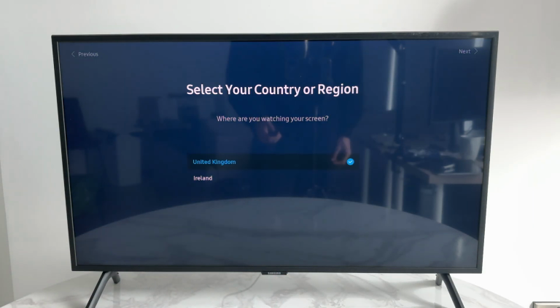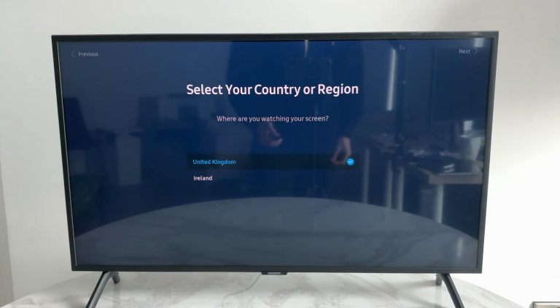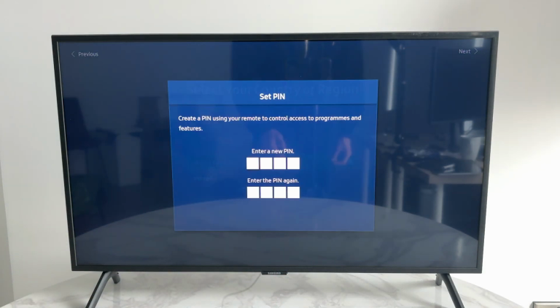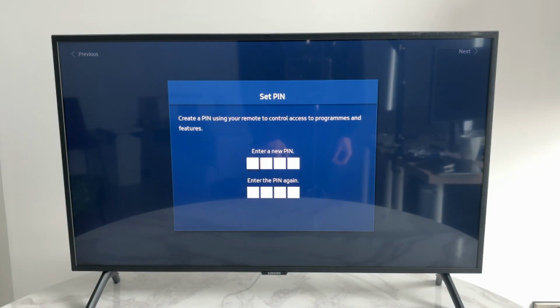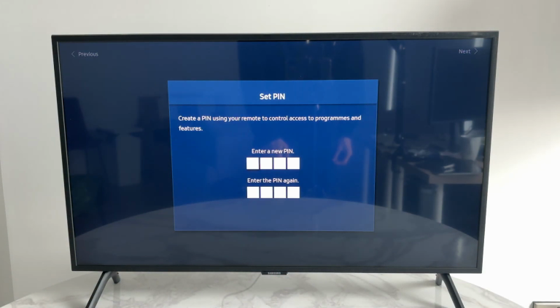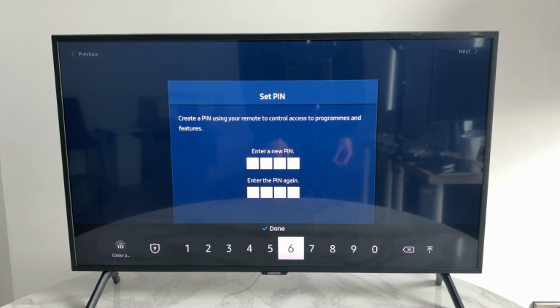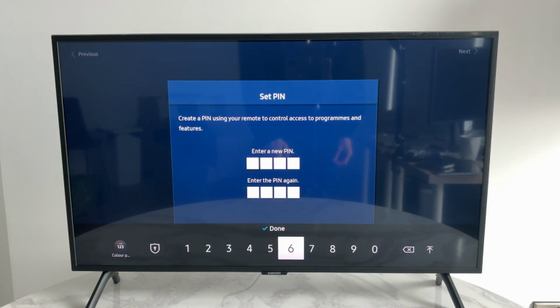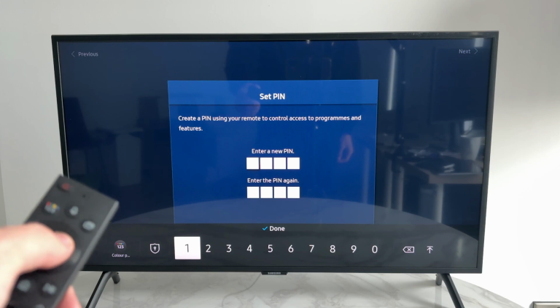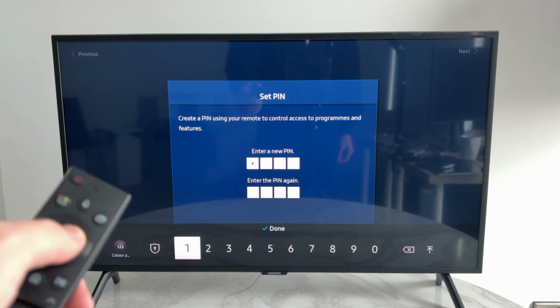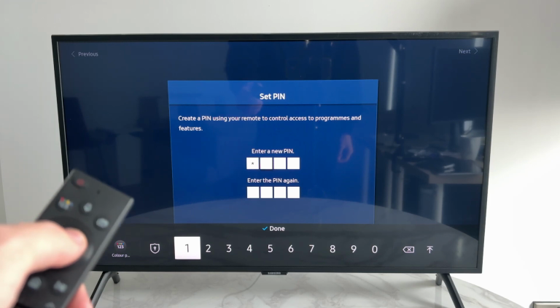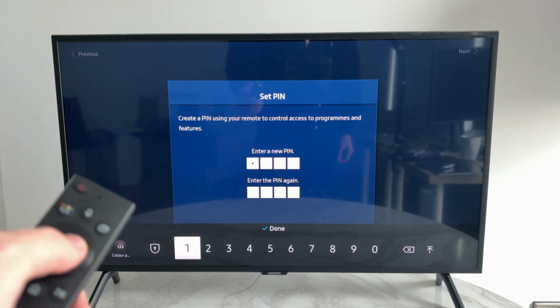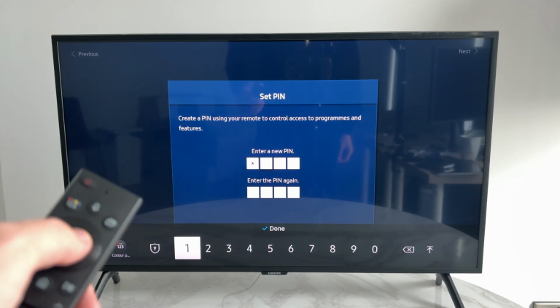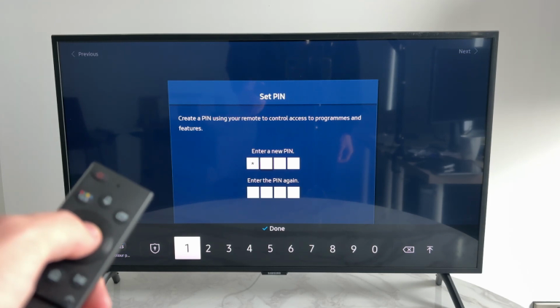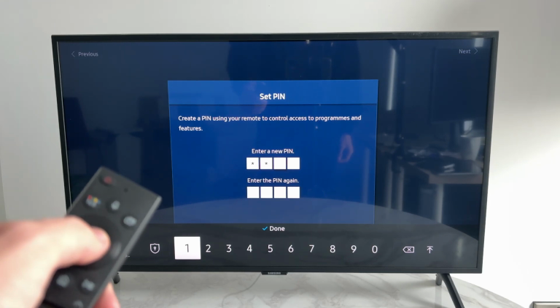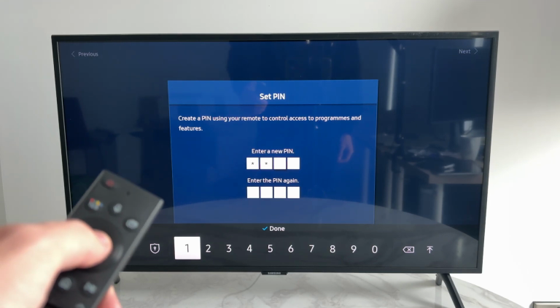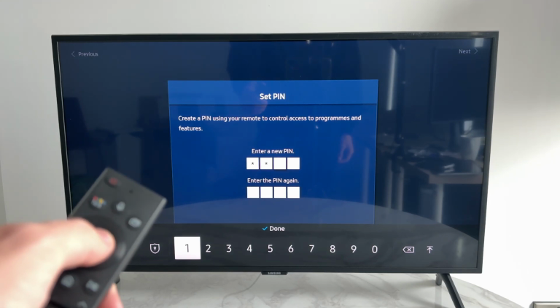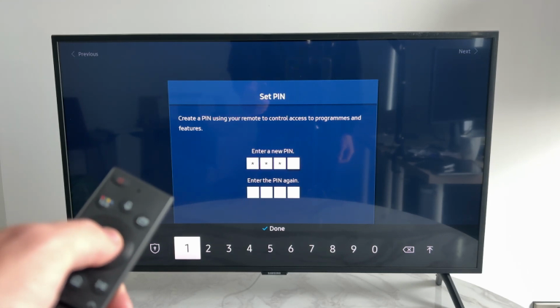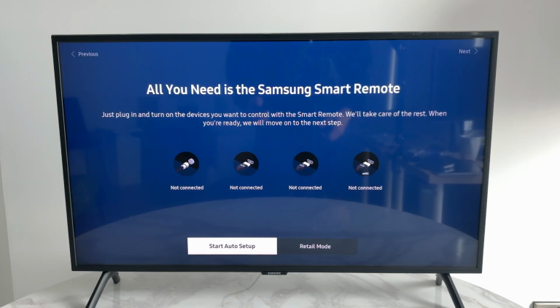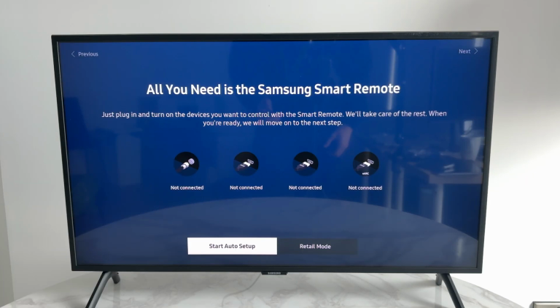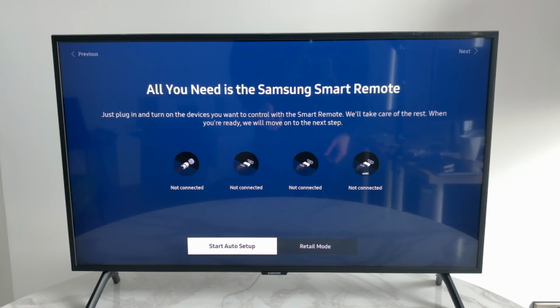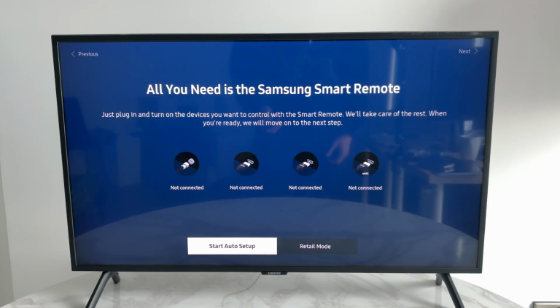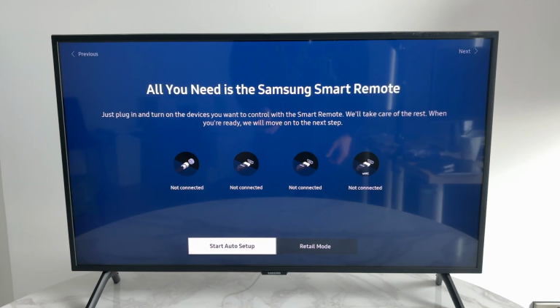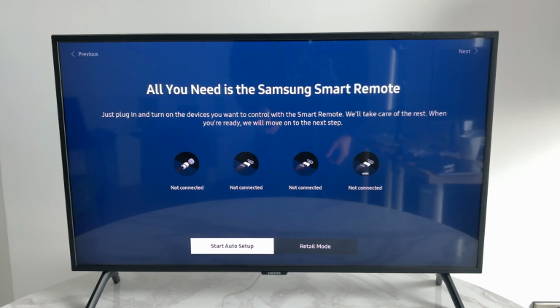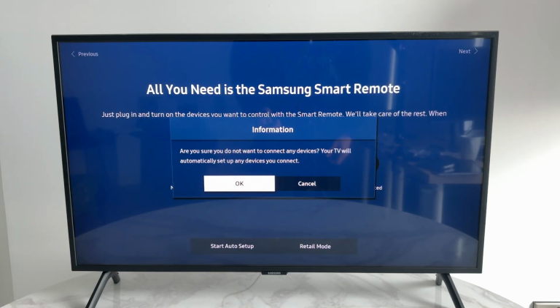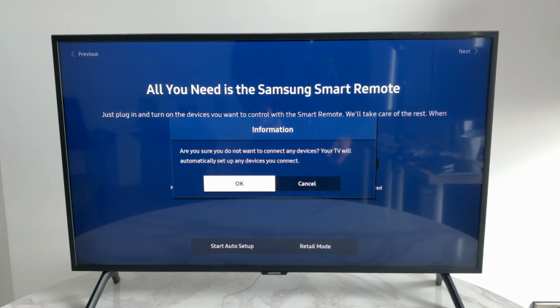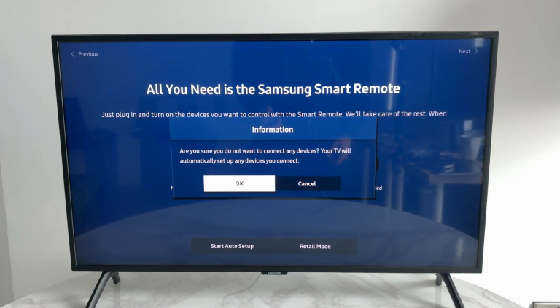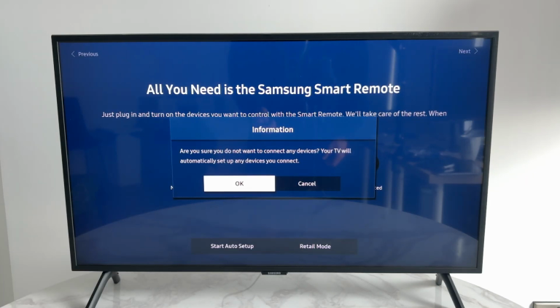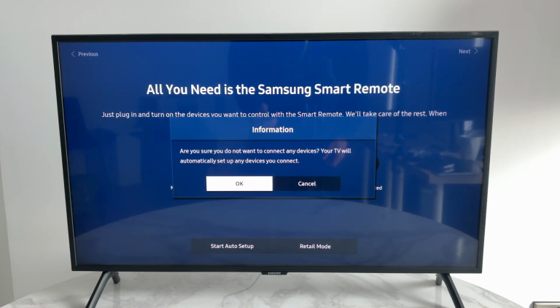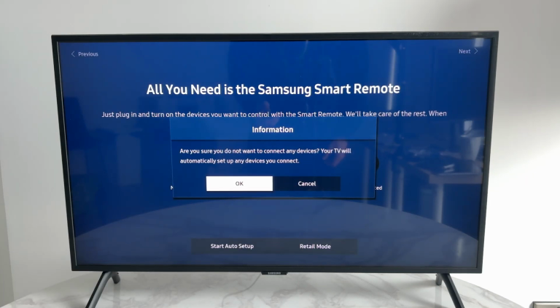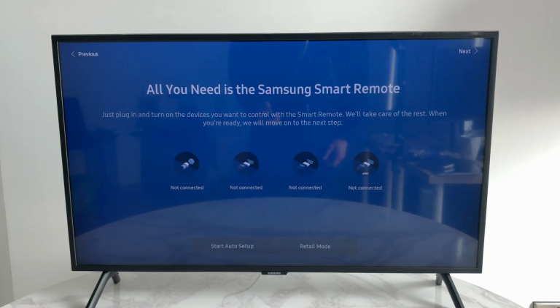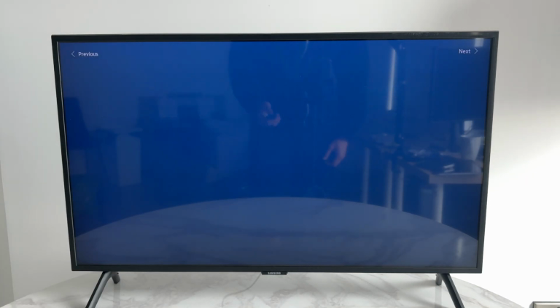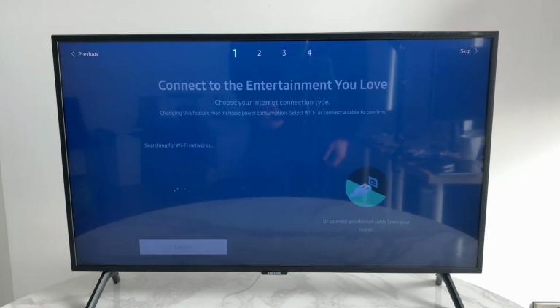Choose the country or region. Use the keys to set up a PIN. Select 'Start Auto Setup' and press OK.